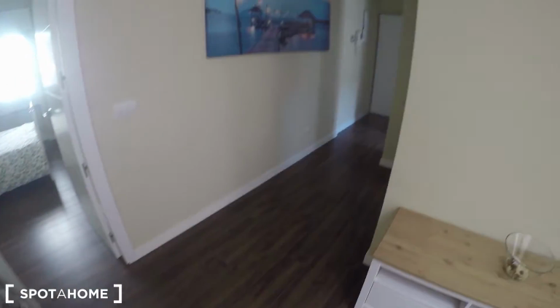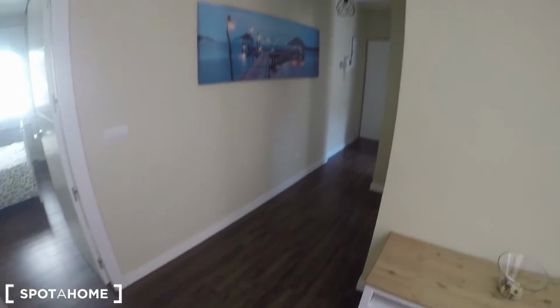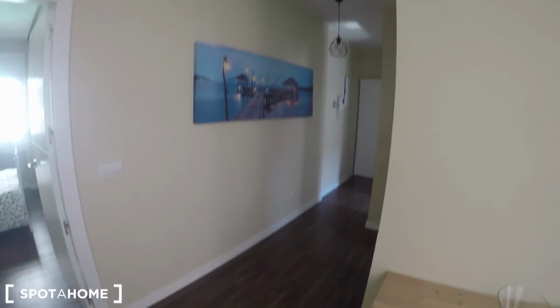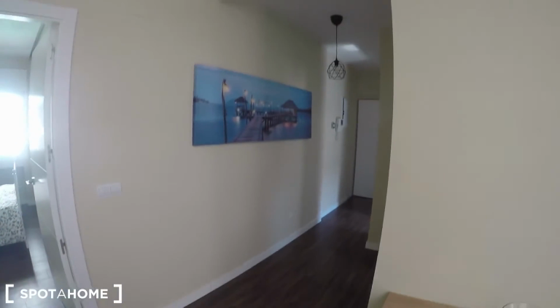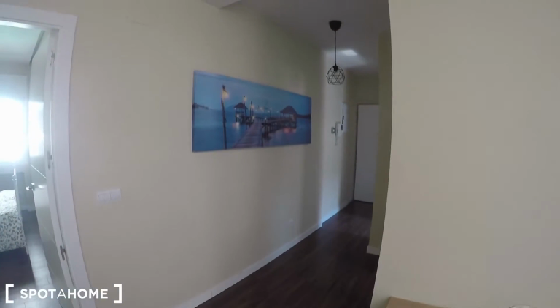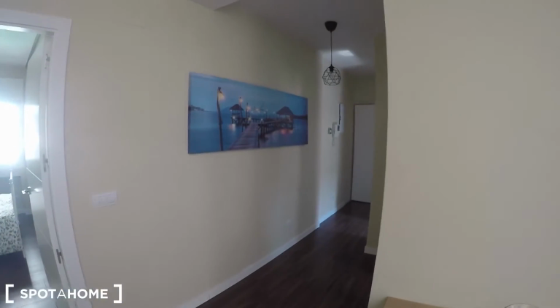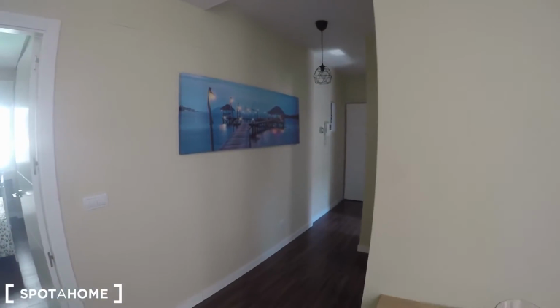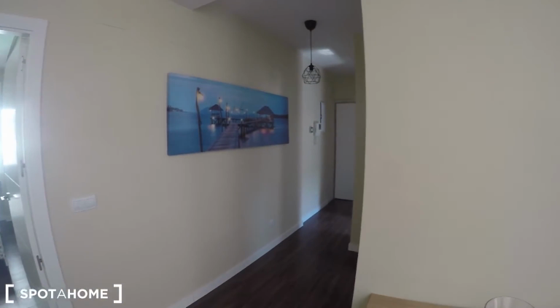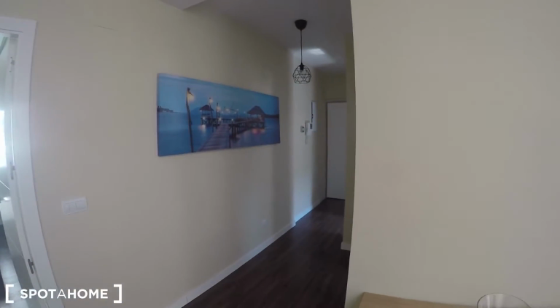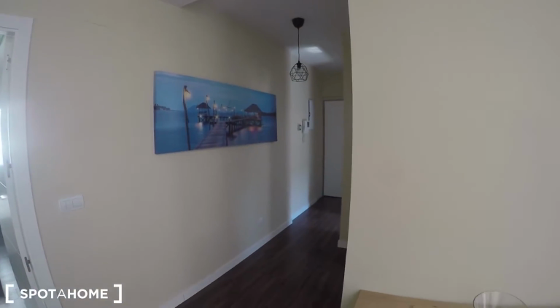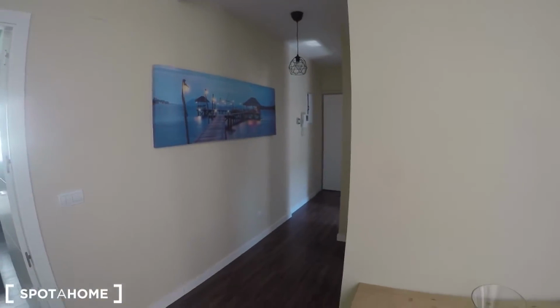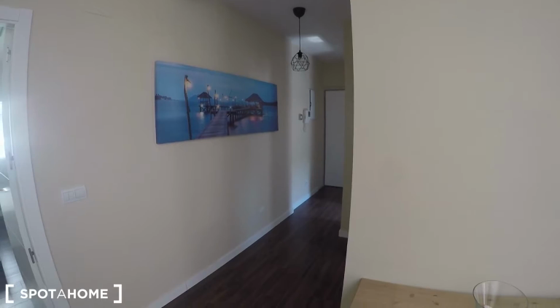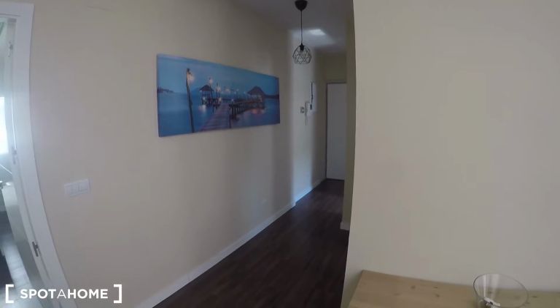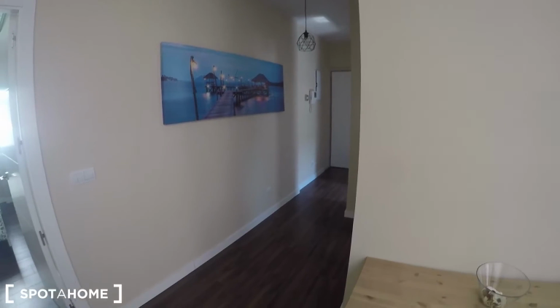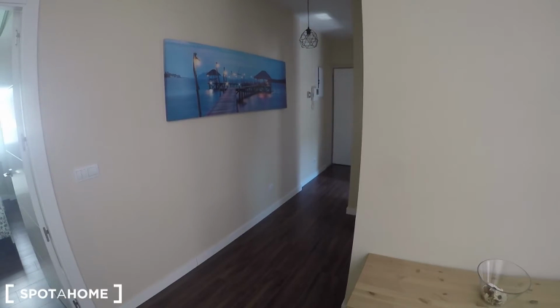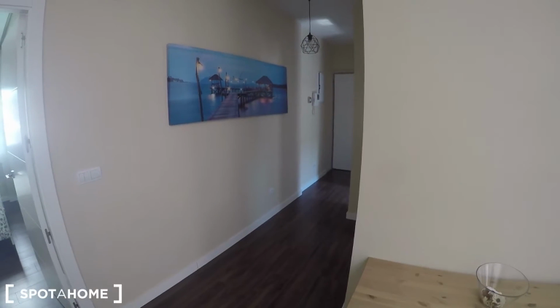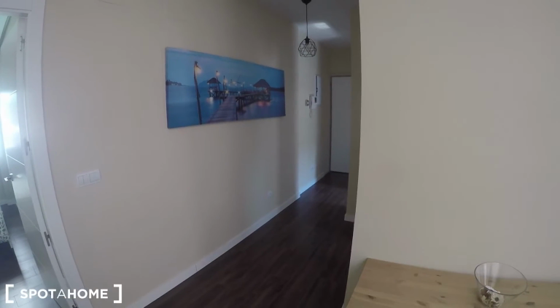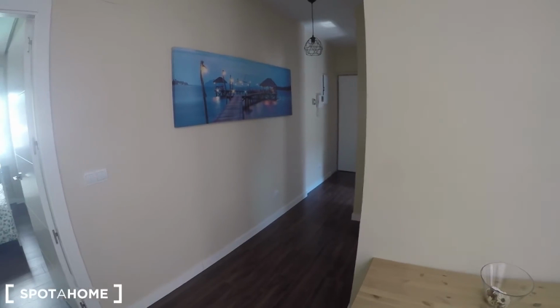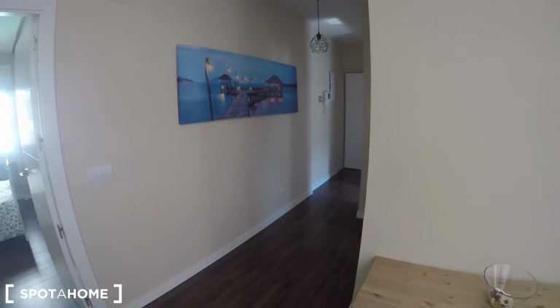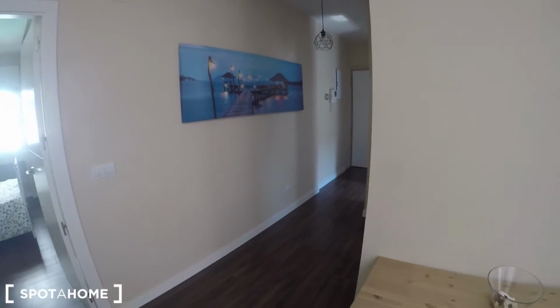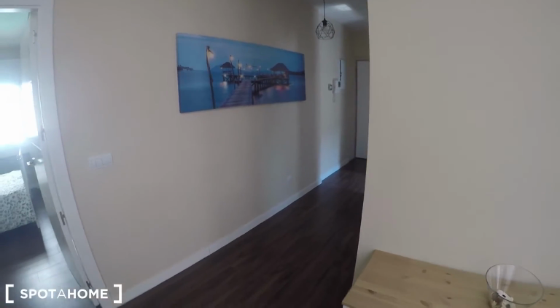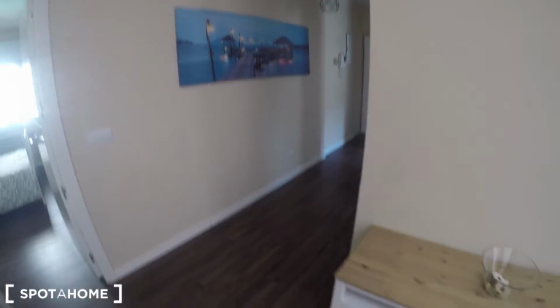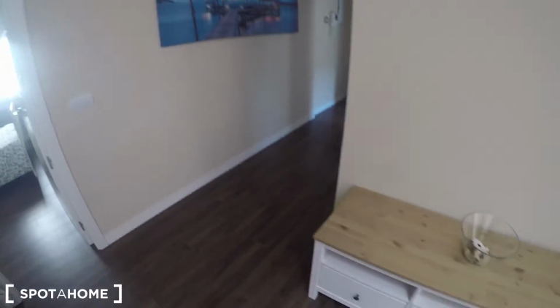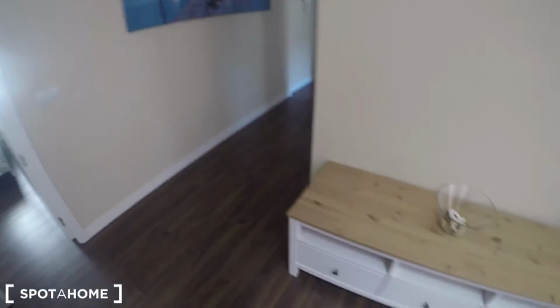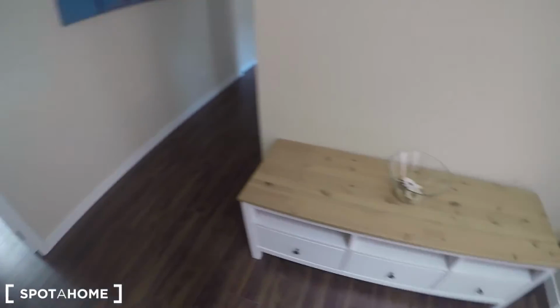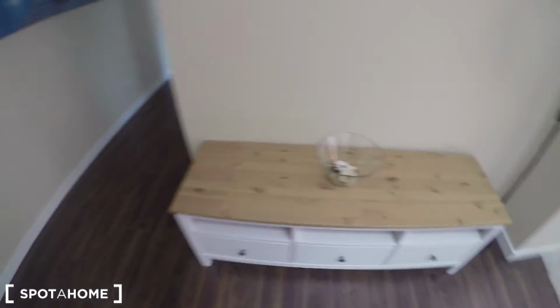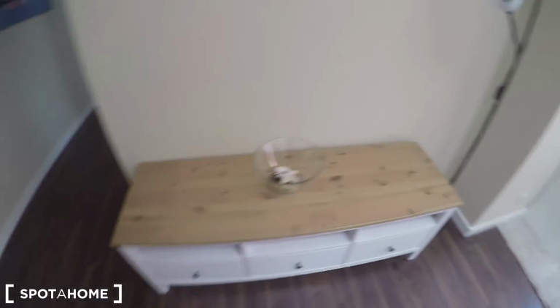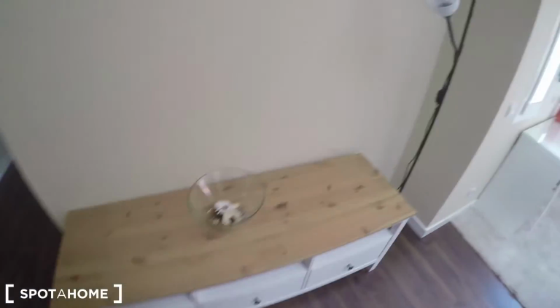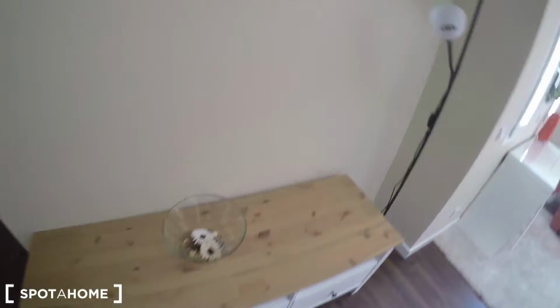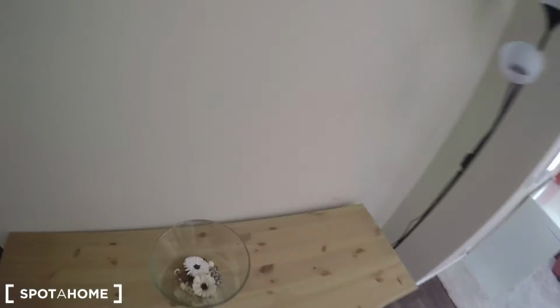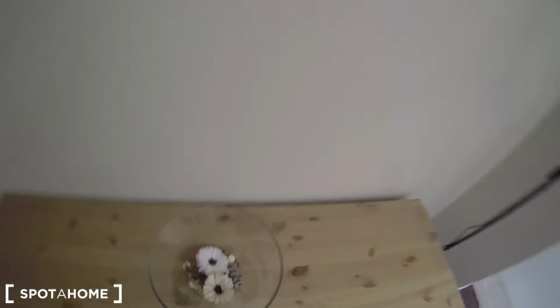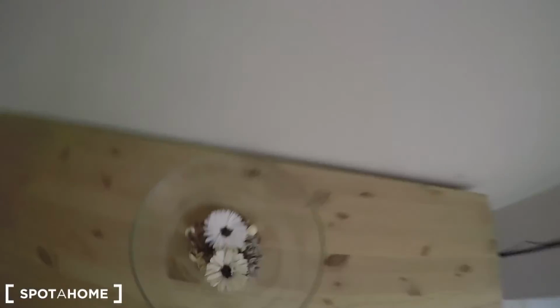It really looks gorgeous in here. If you like it, you can go now and book it with Spotahome.